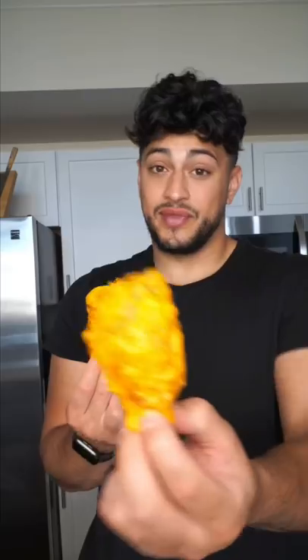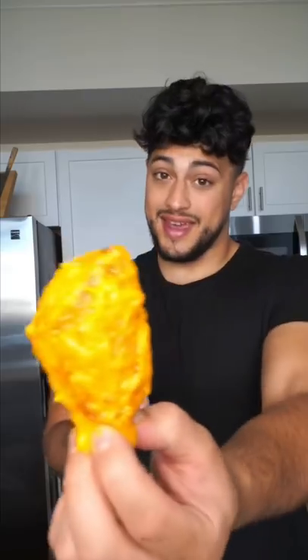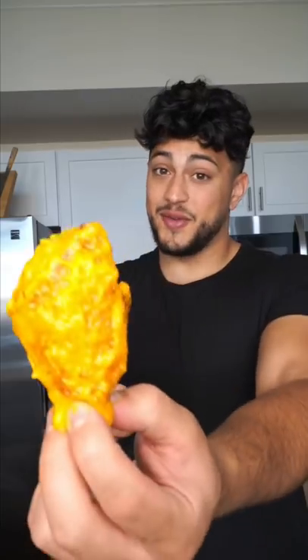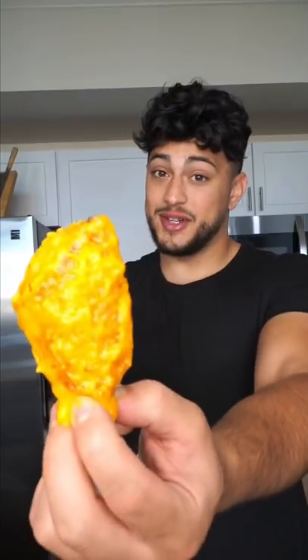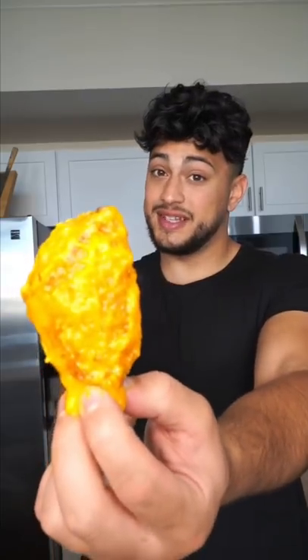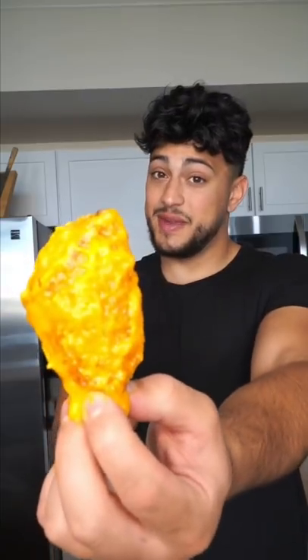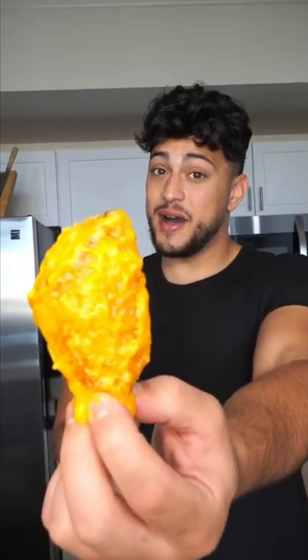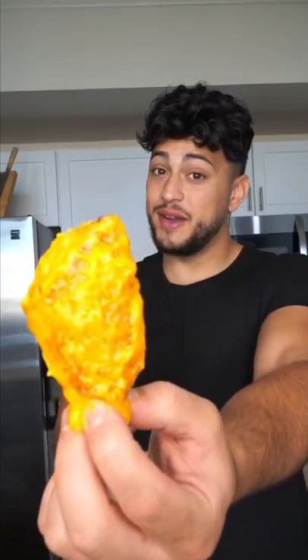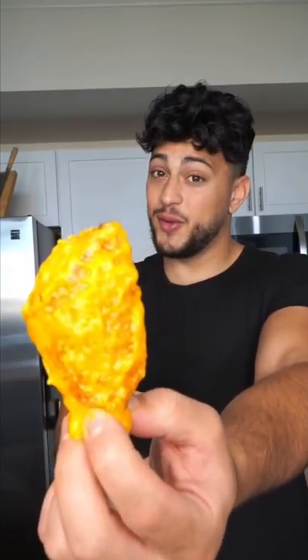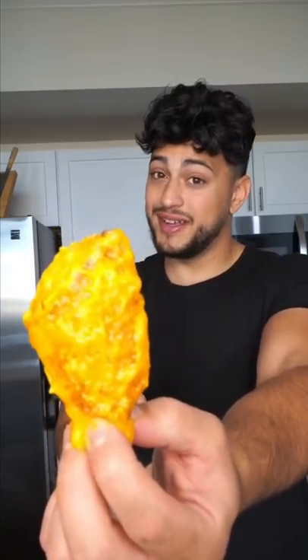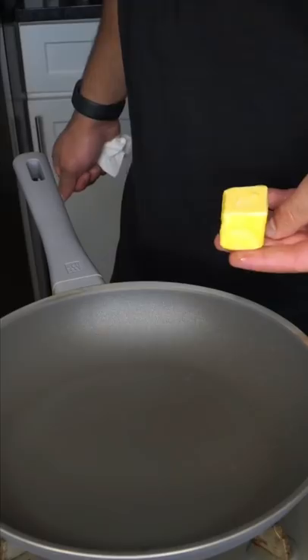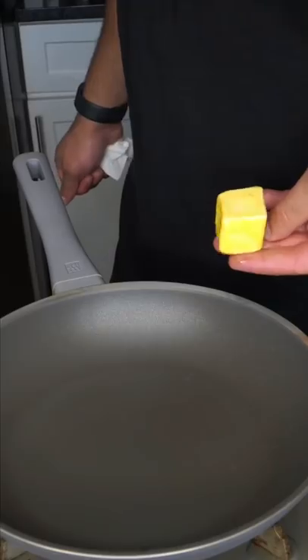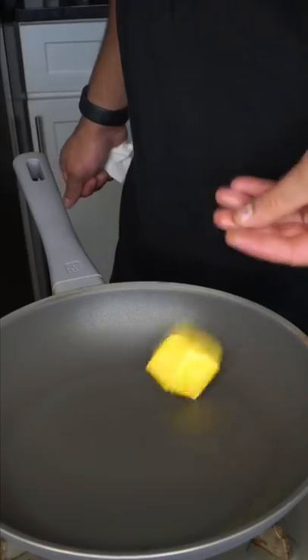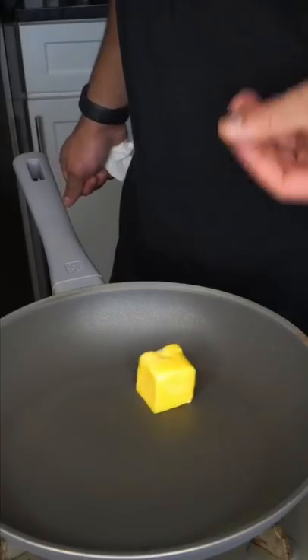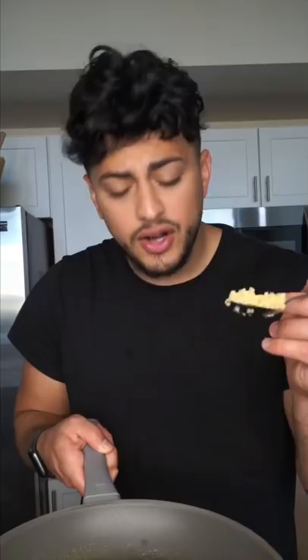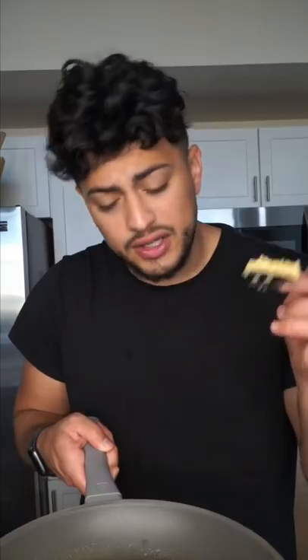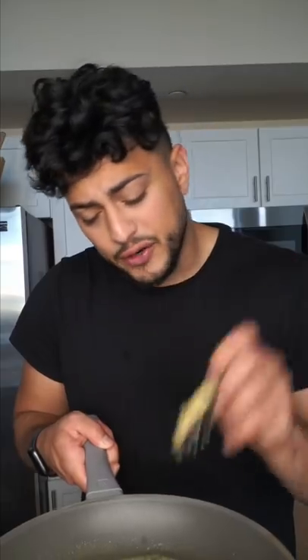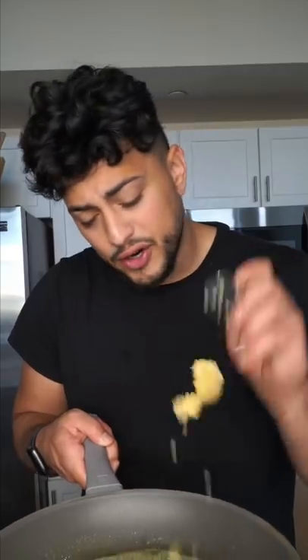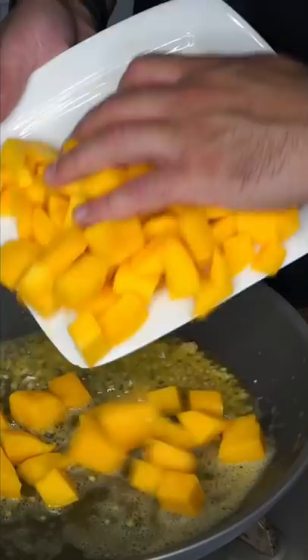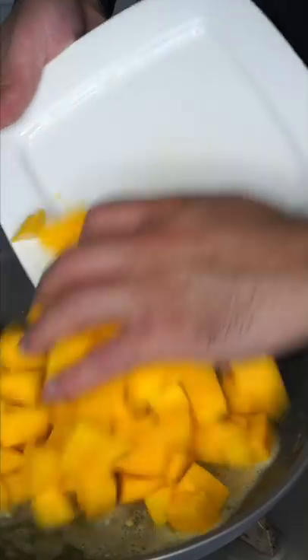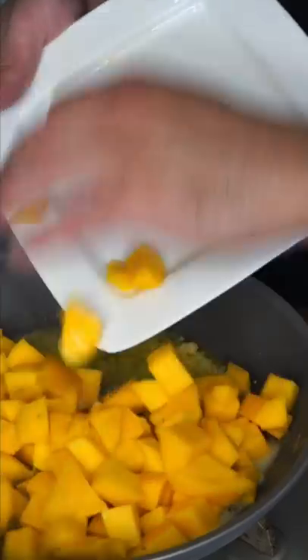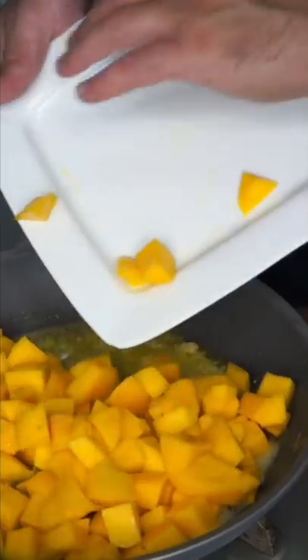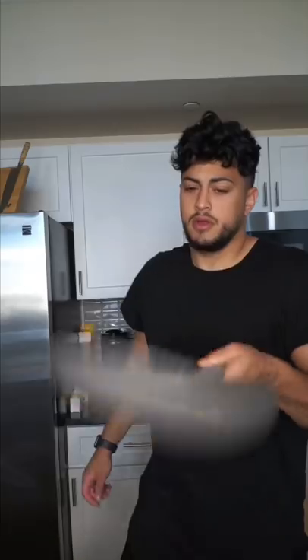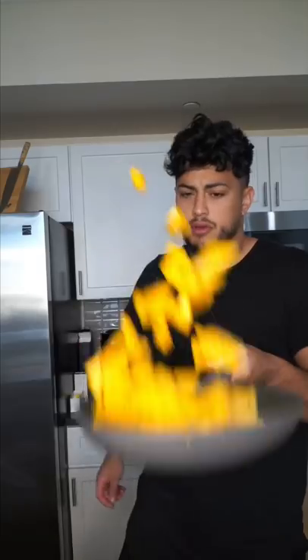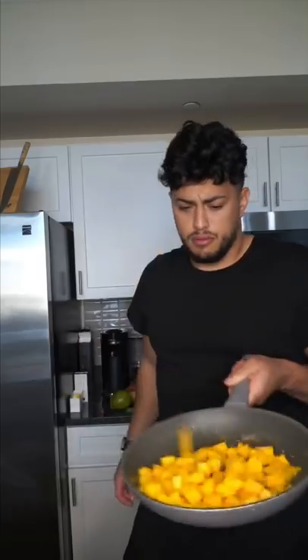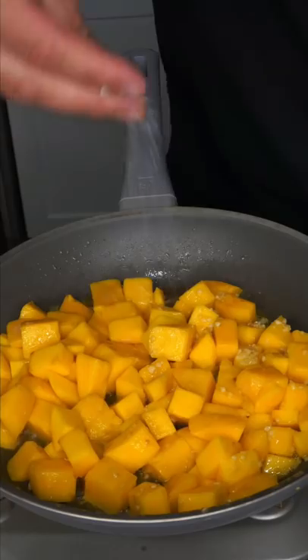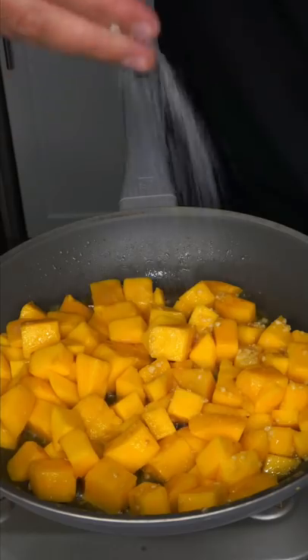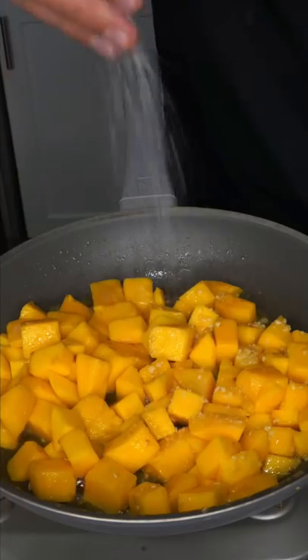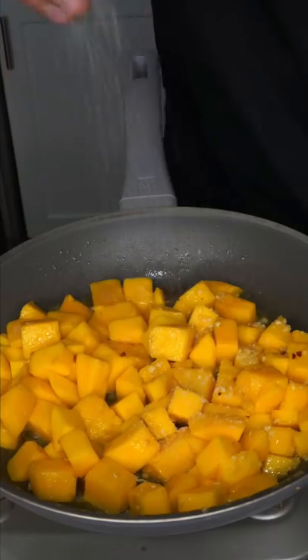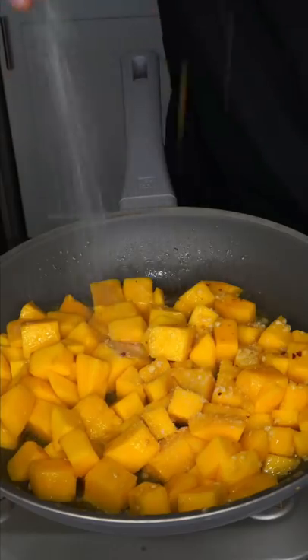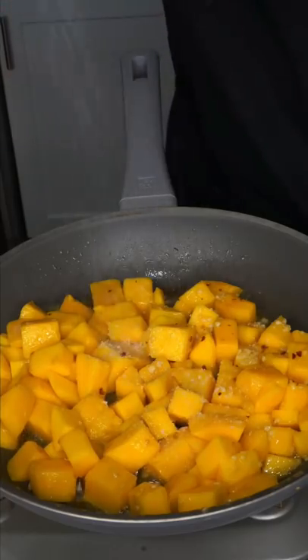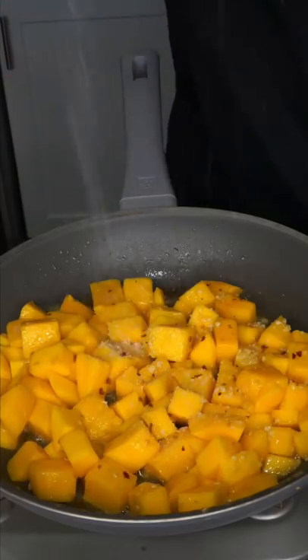Hey, you want to try this mango habanero wing? Generous amount of butter, garlic never hurt, fresh mangoes. Just add salt and crushed red pepper.